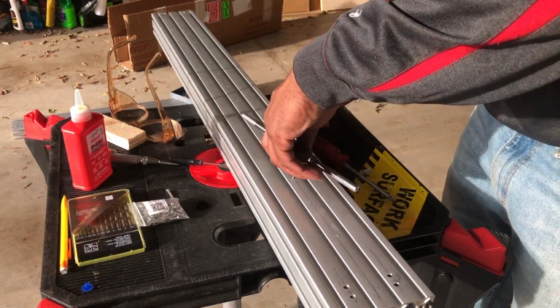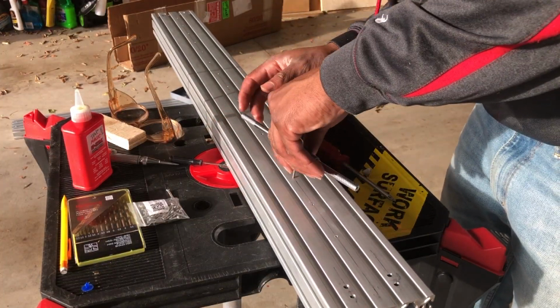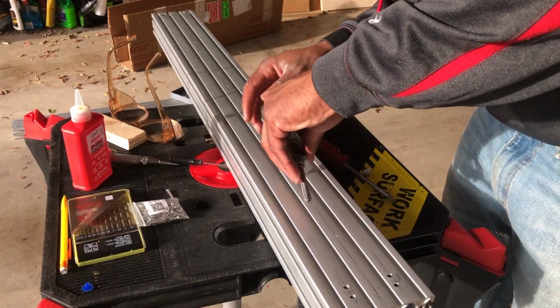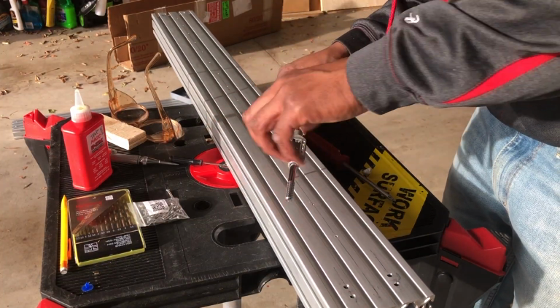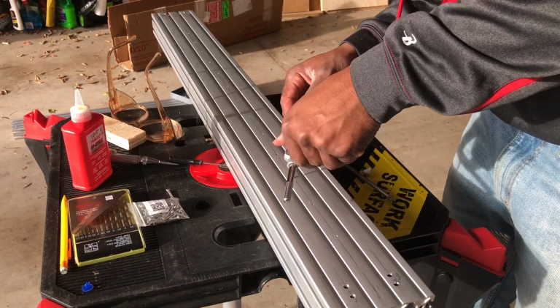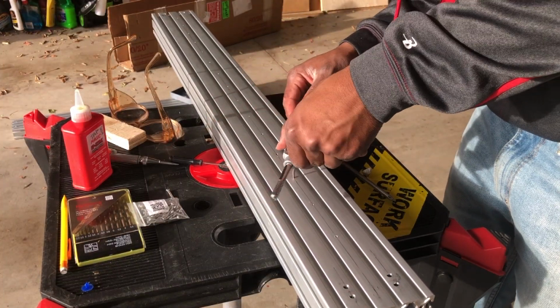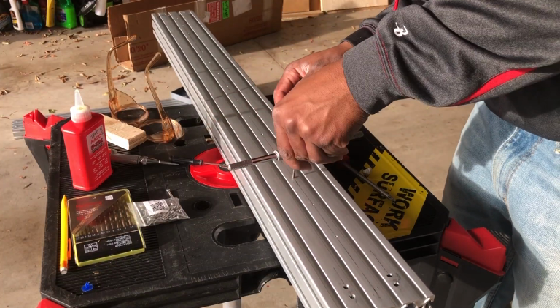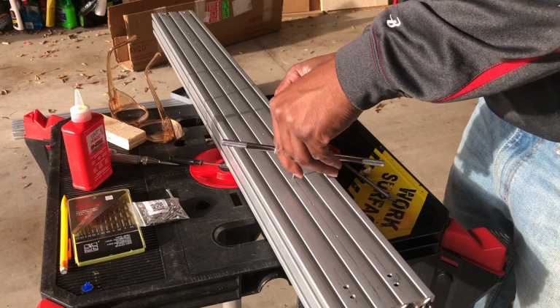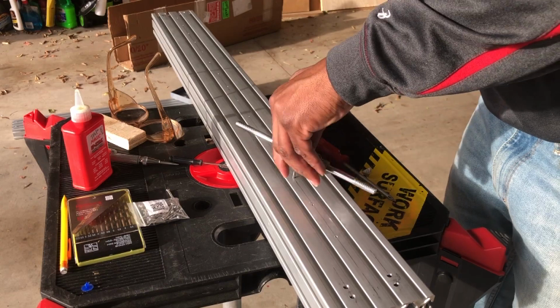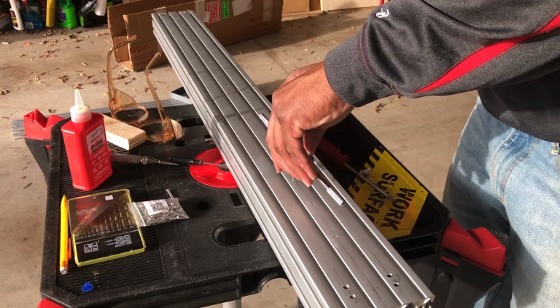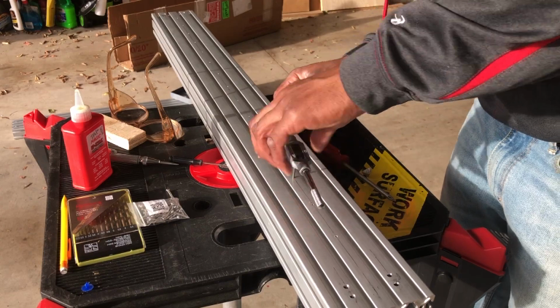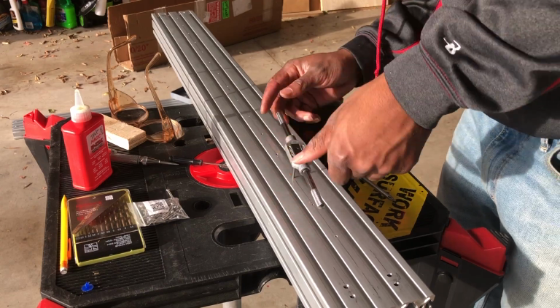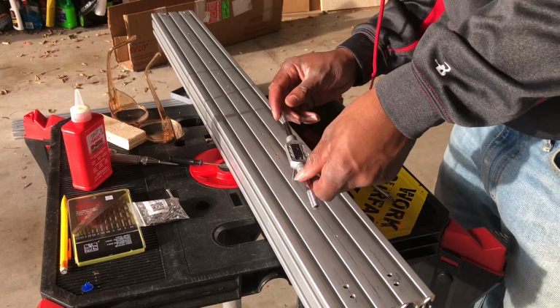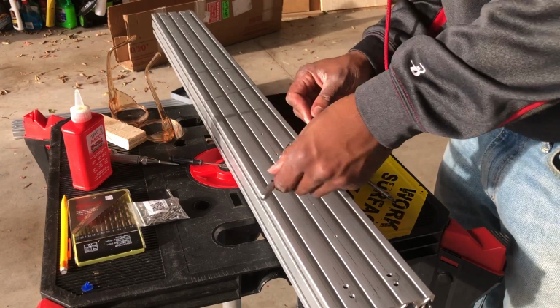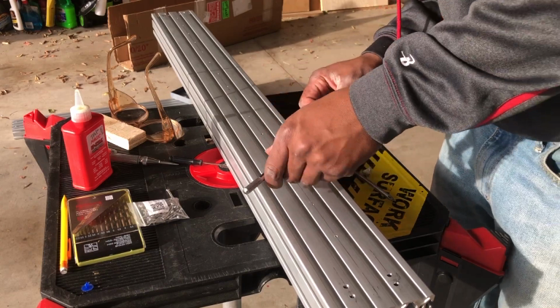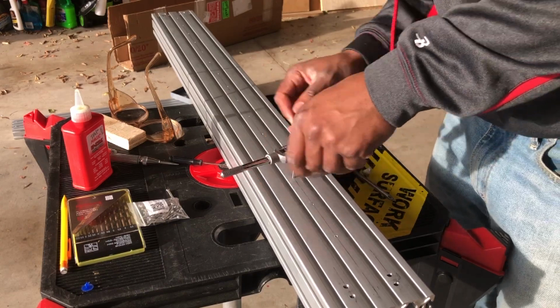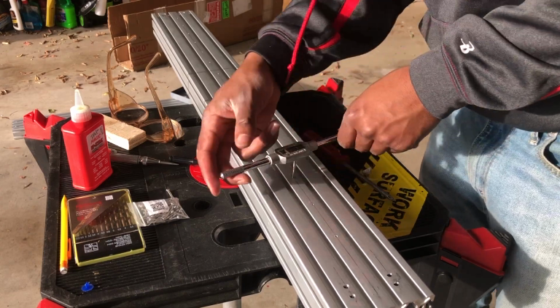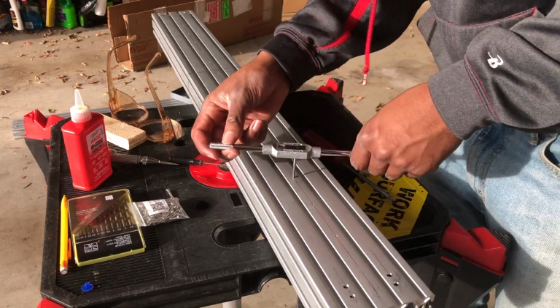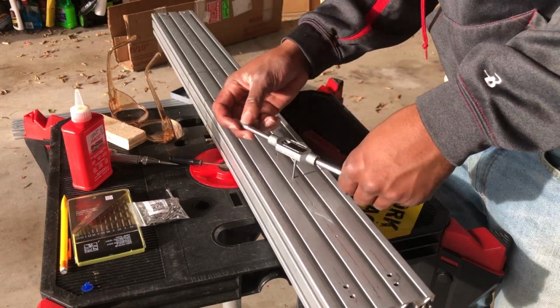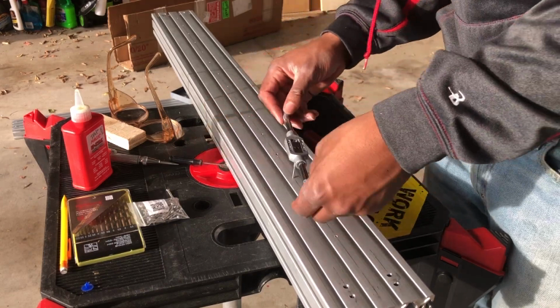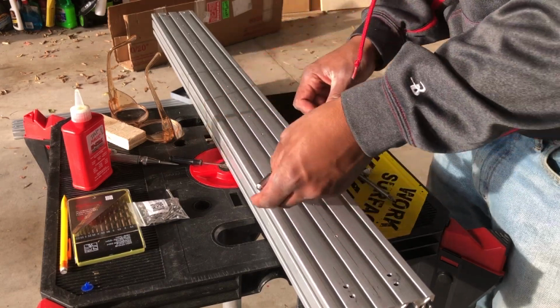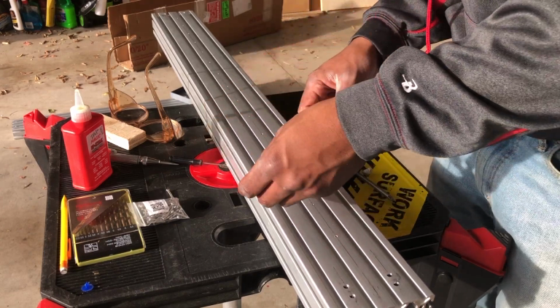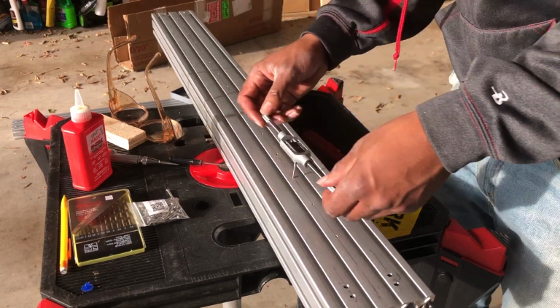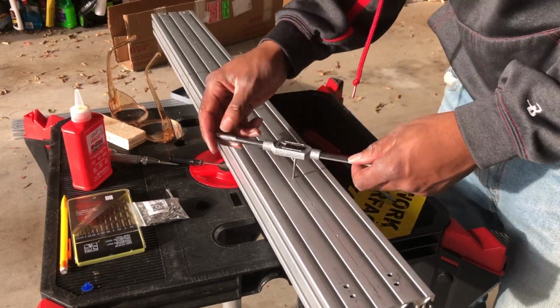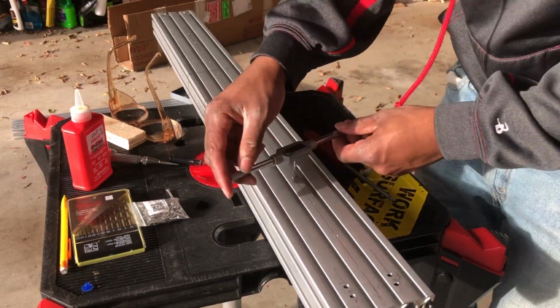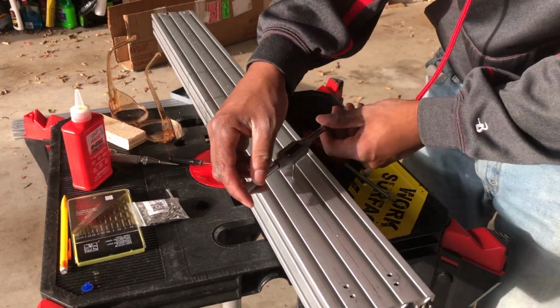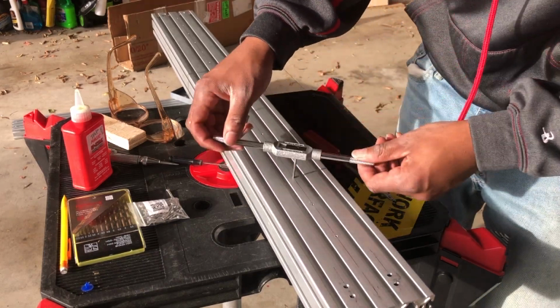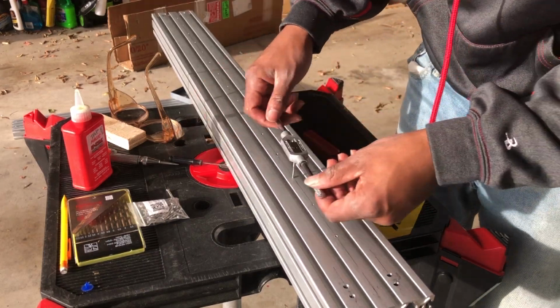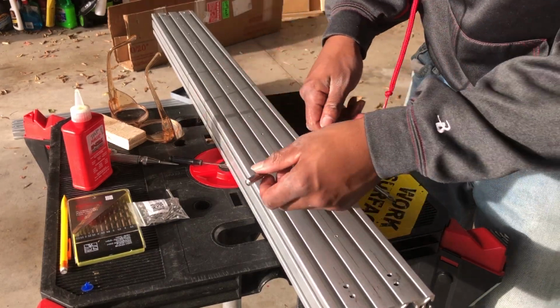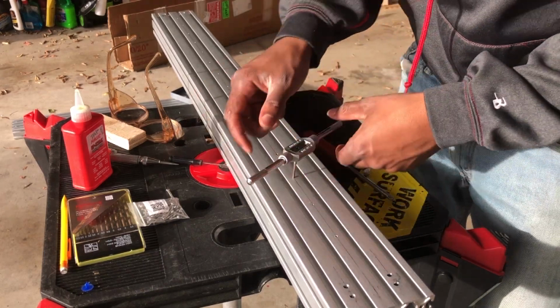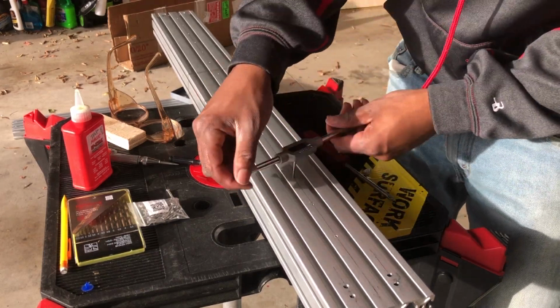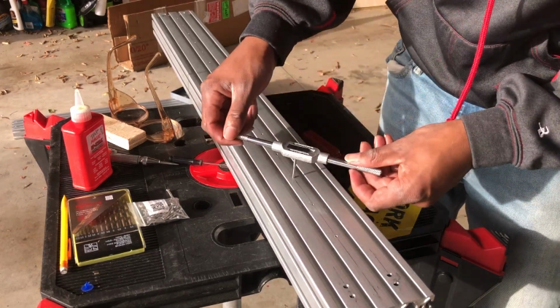After drilling, I took all my extrusions over to my little workbench, where I tapped out all the holes I created.